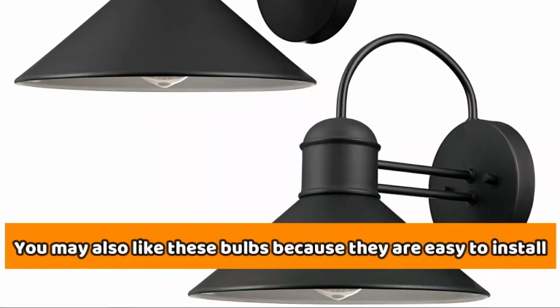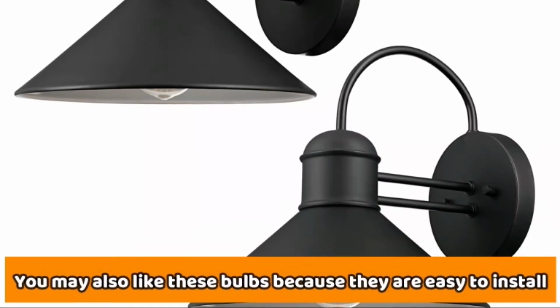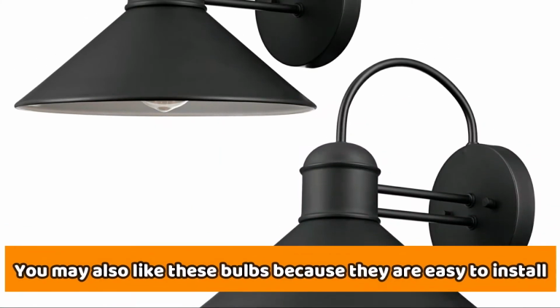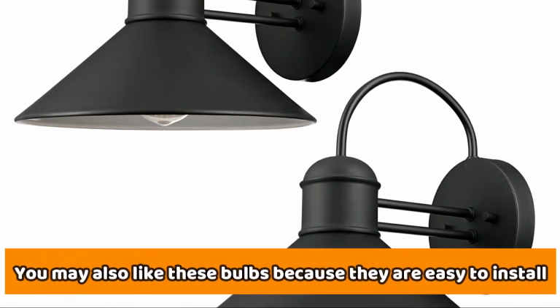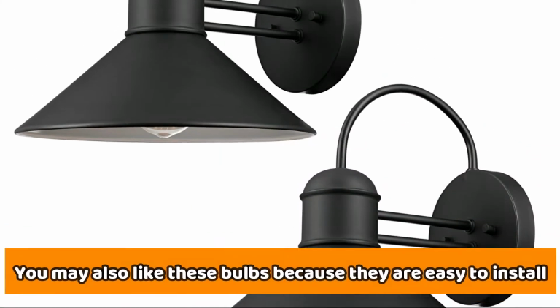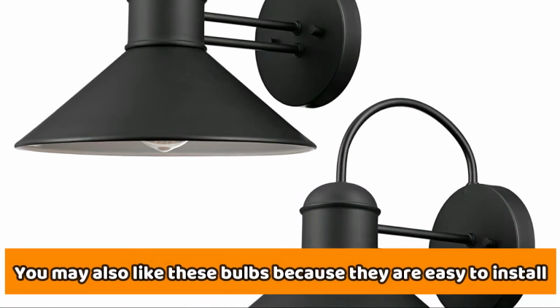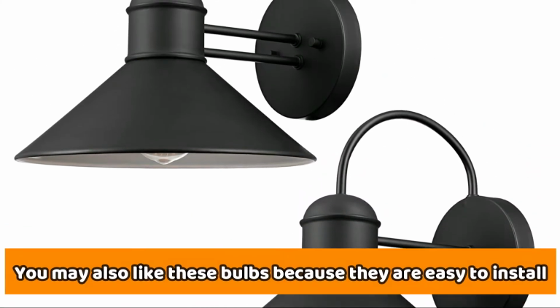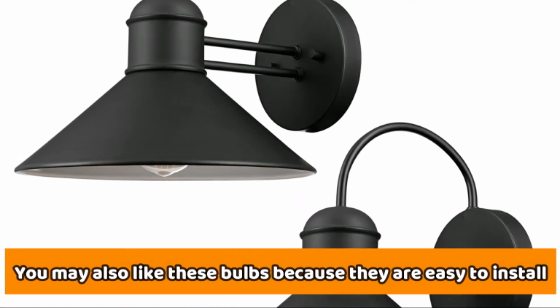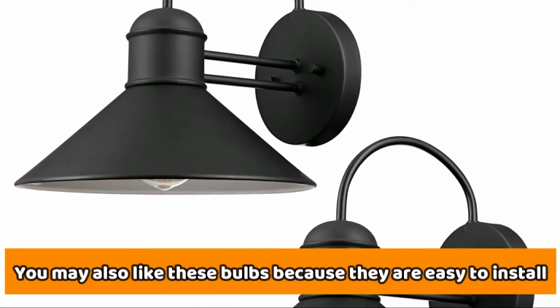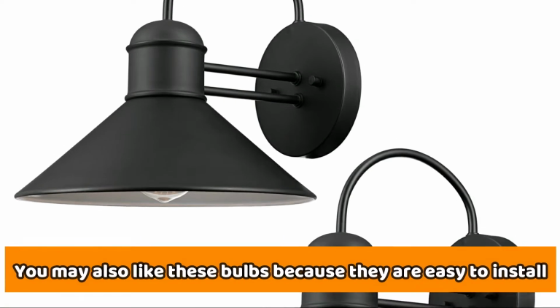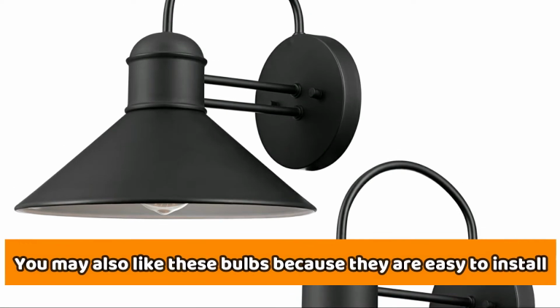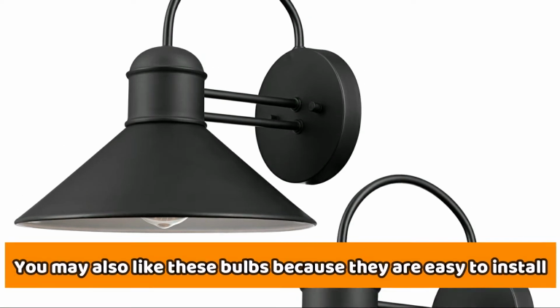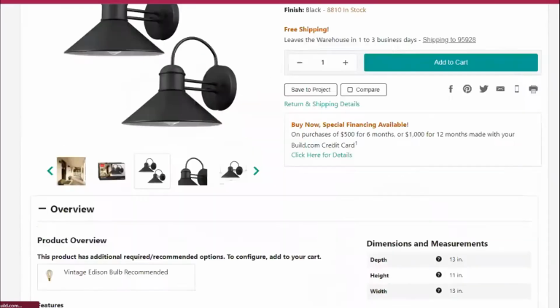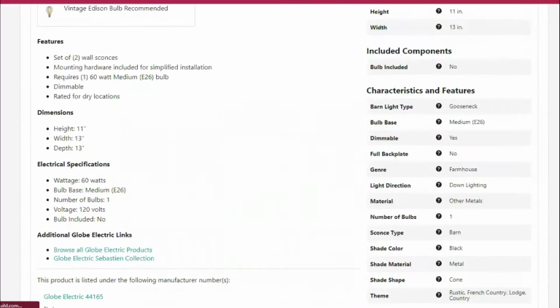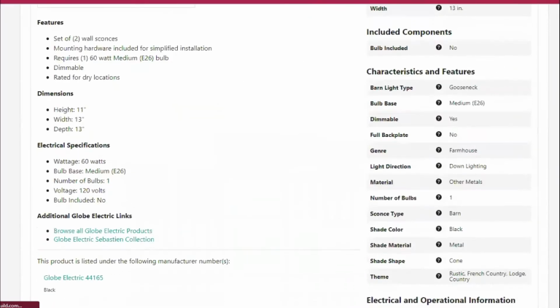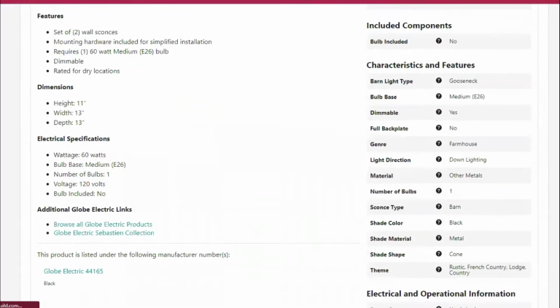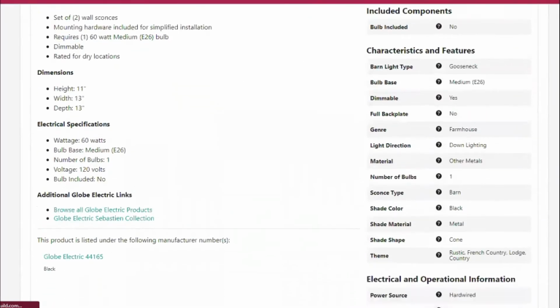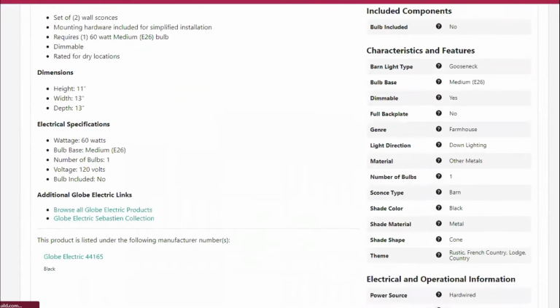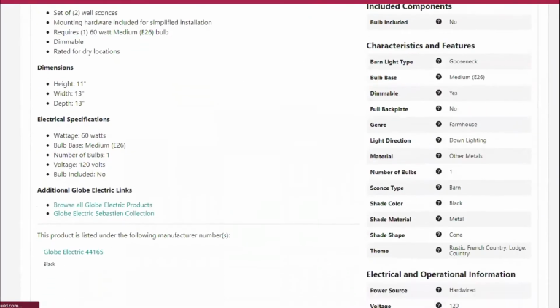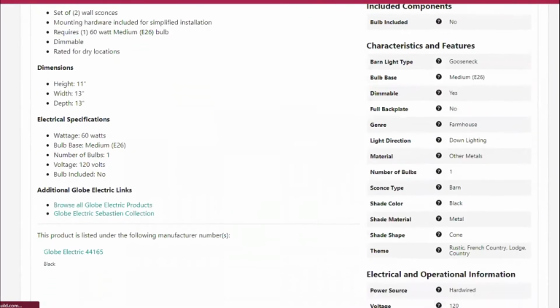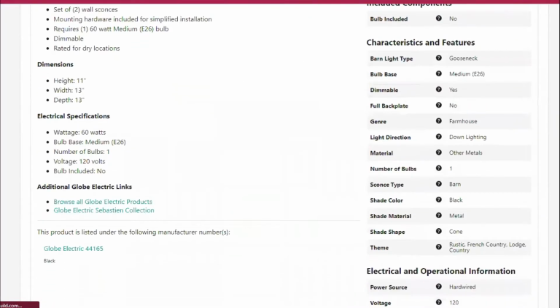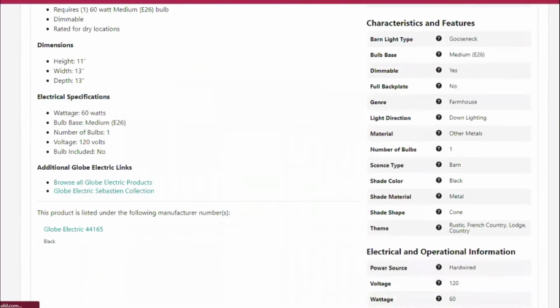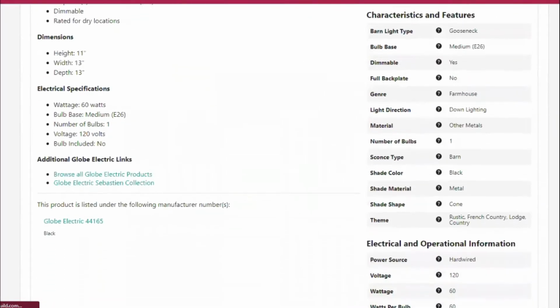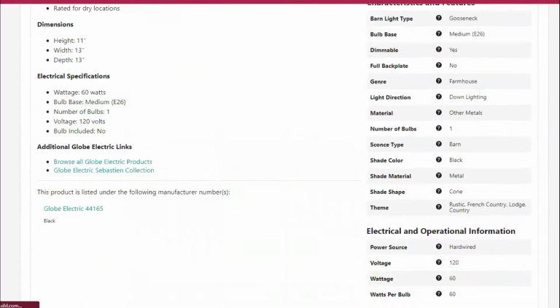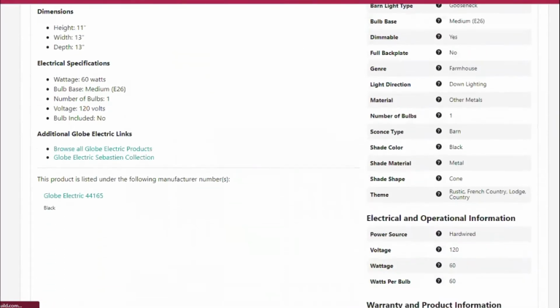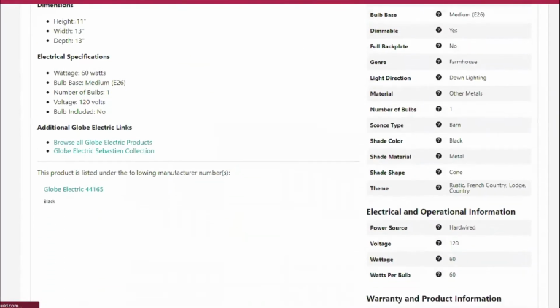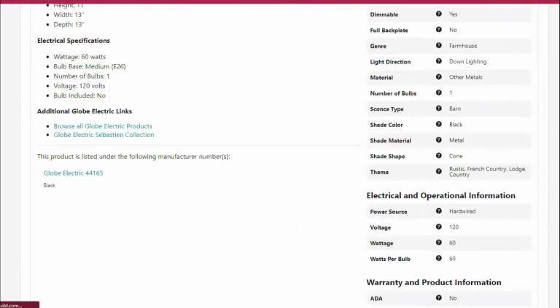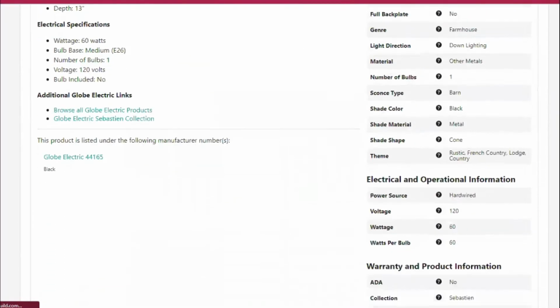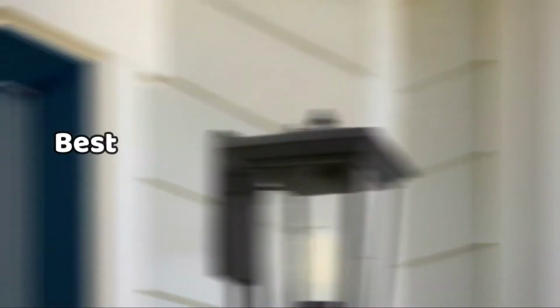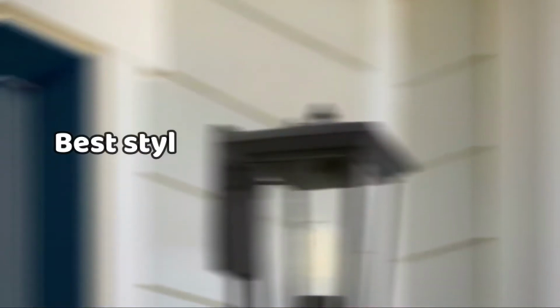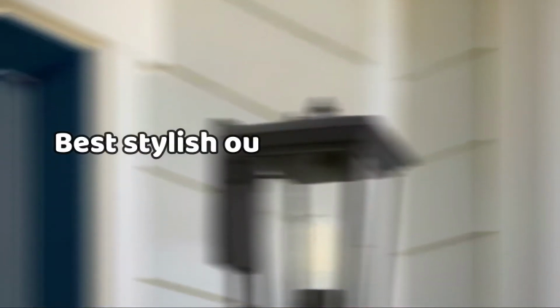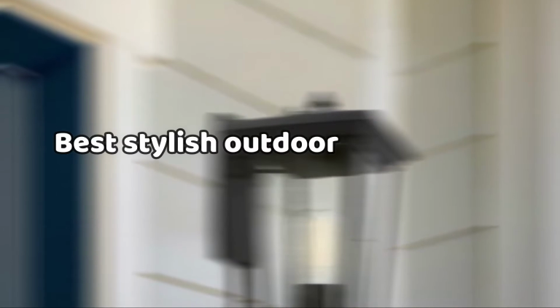You may also like these bulbs because they're easy to install, and the best part is that they are dimmable to easily match your needs.